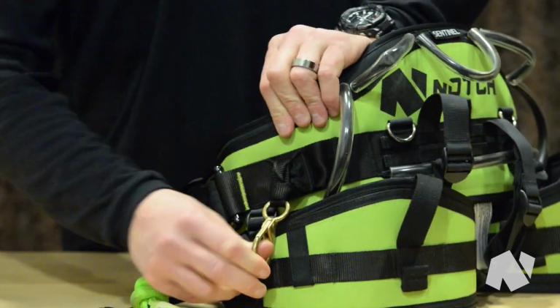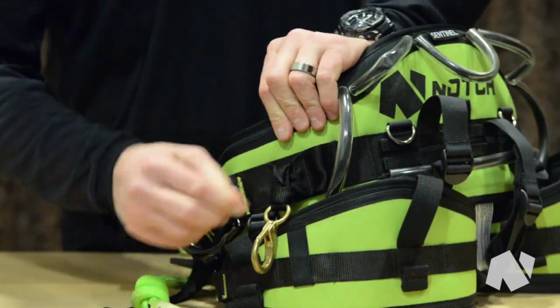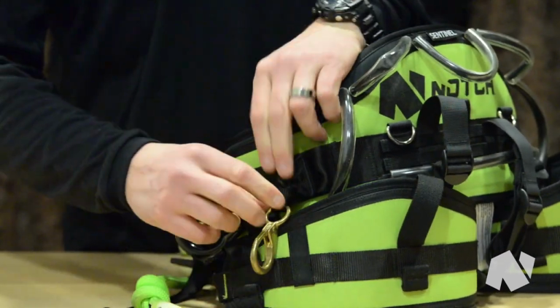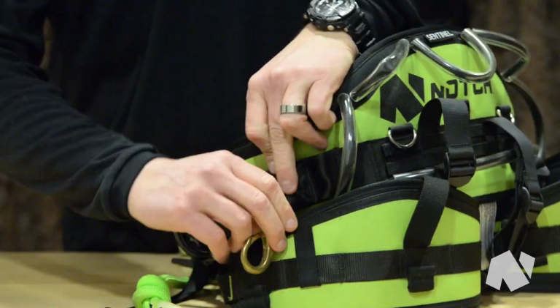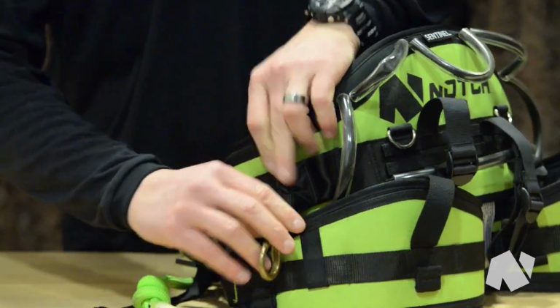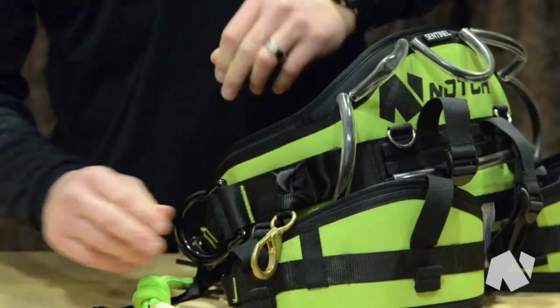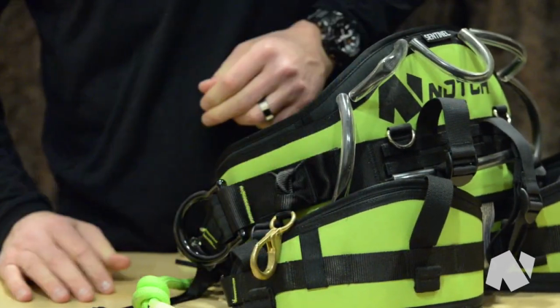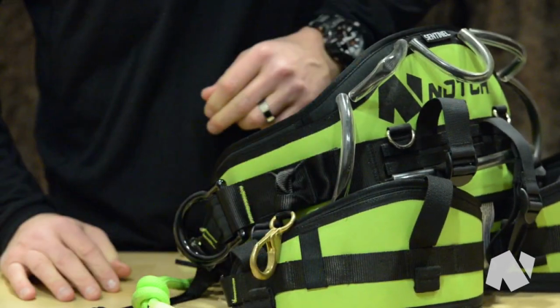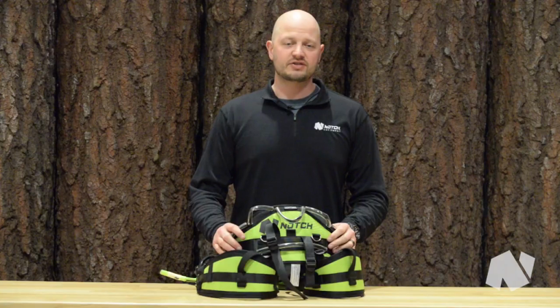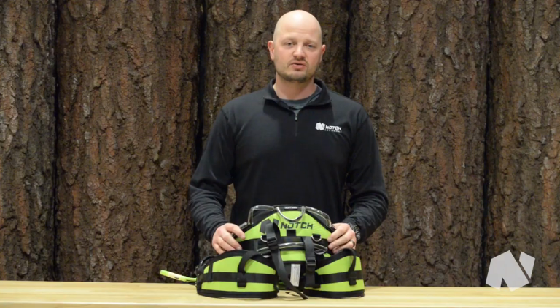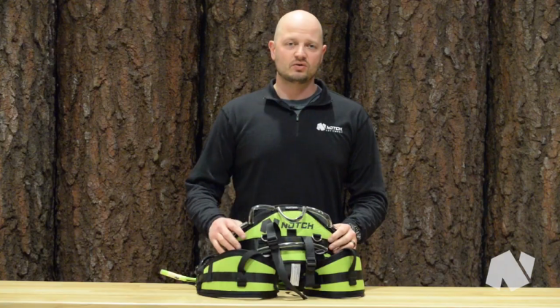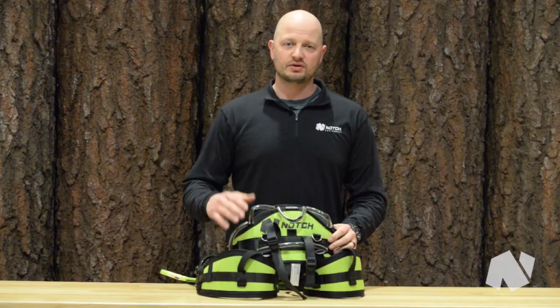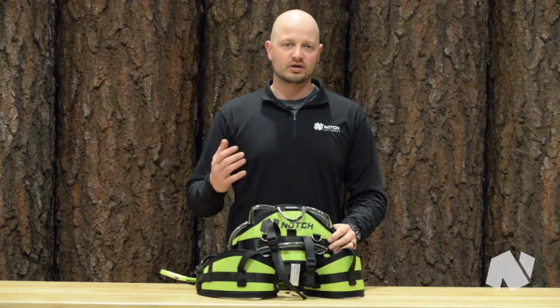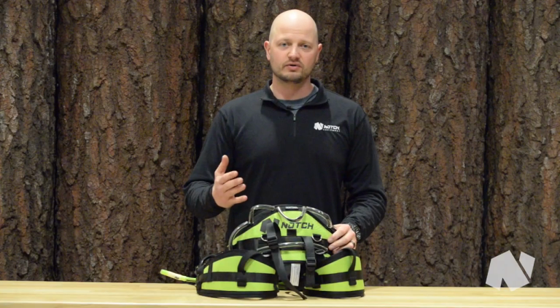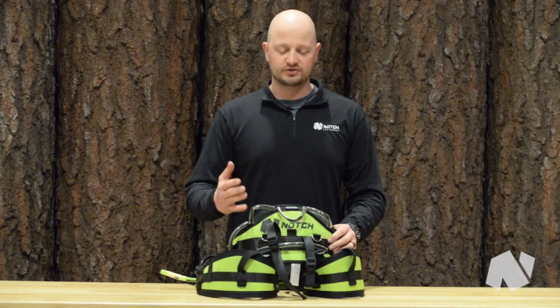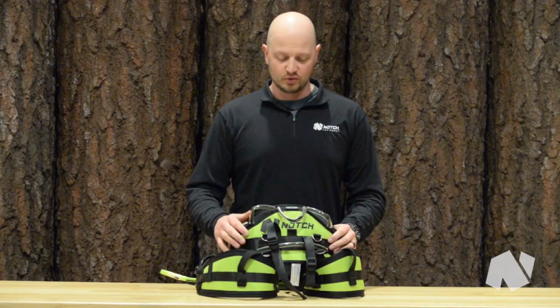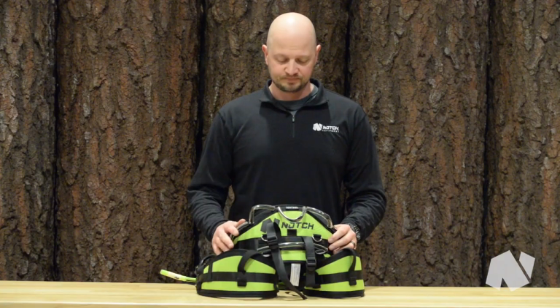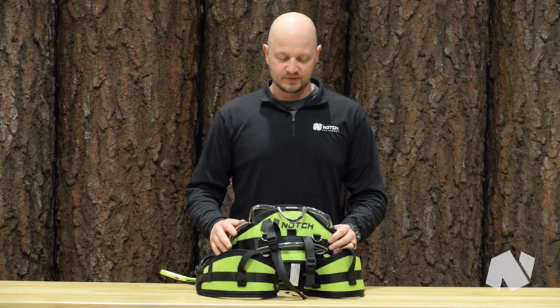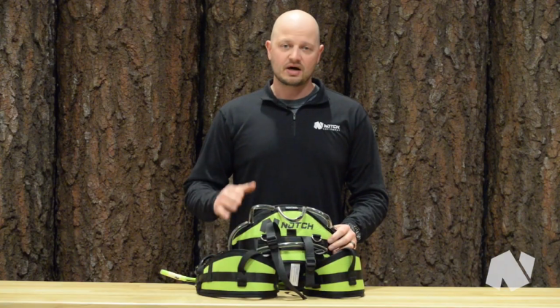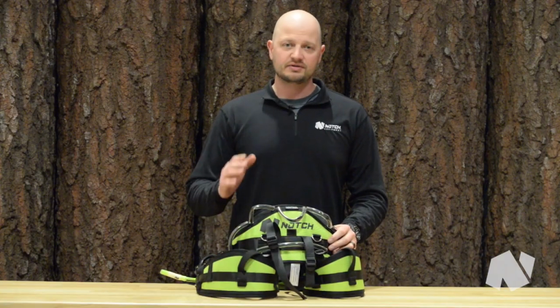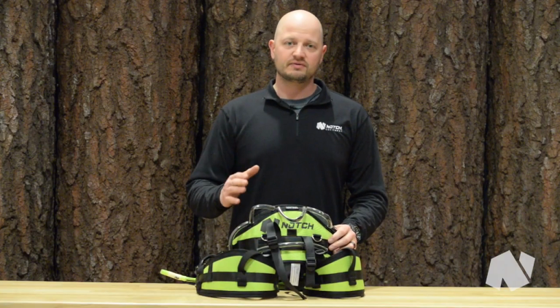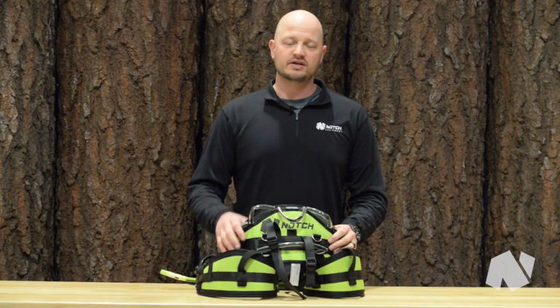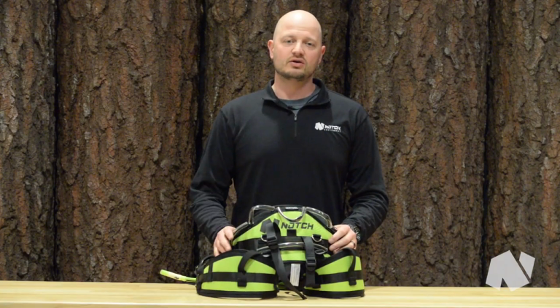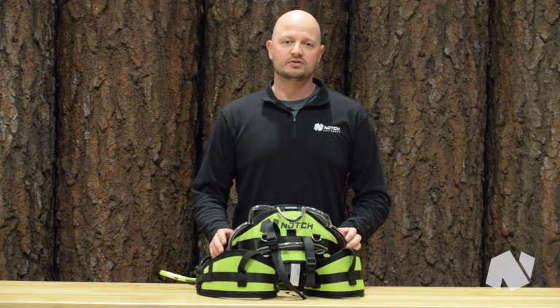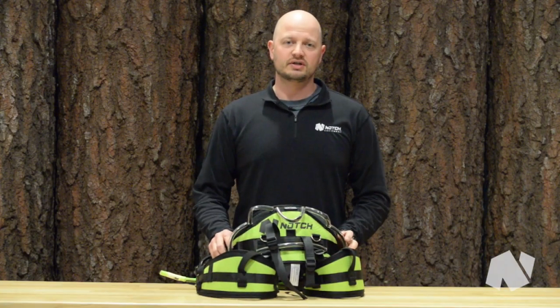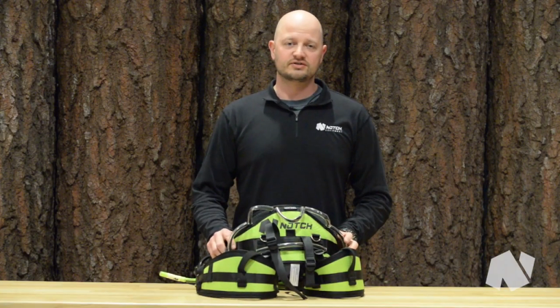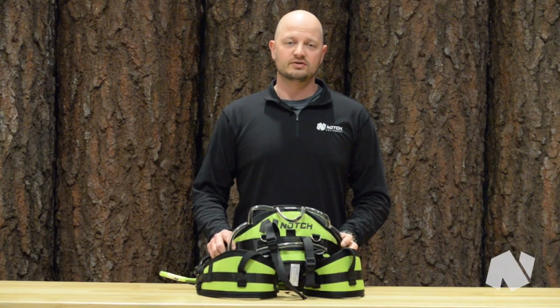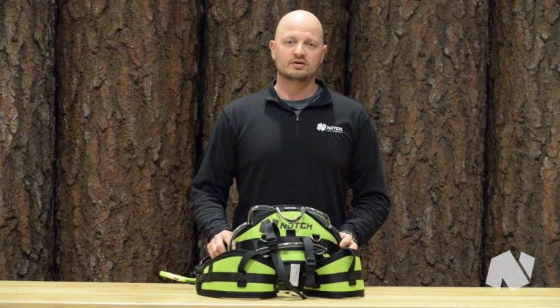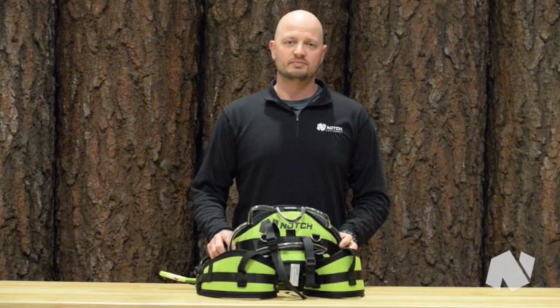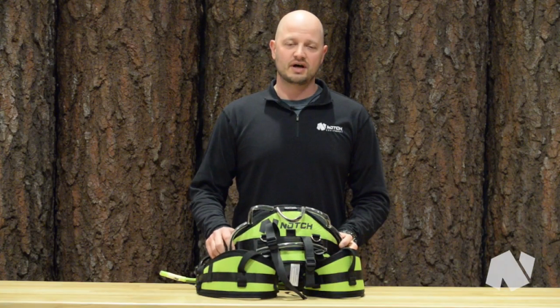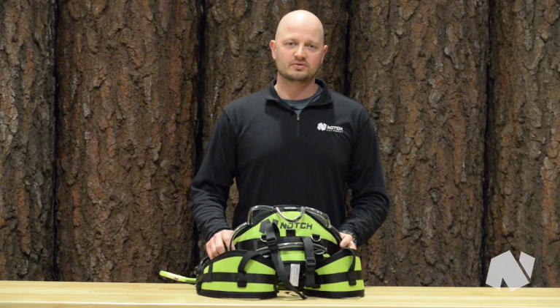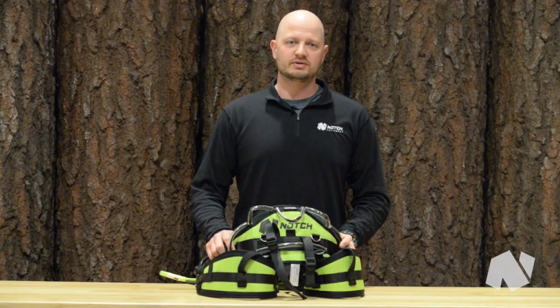So if you're looking to upgrade your current saddle or in the market for just a new one, I would definitely take a closer look at the Sentinel Harness by Notch Equipment.